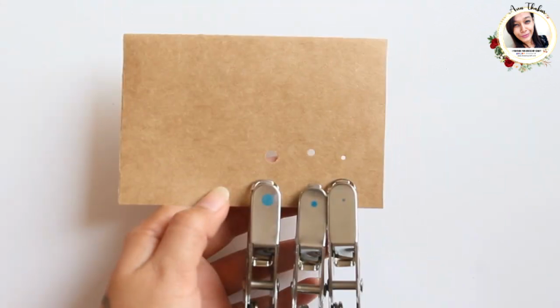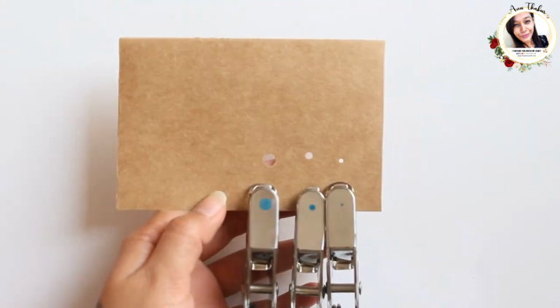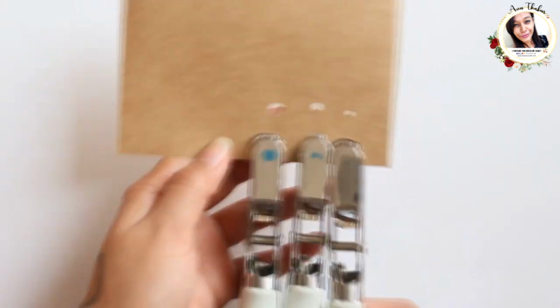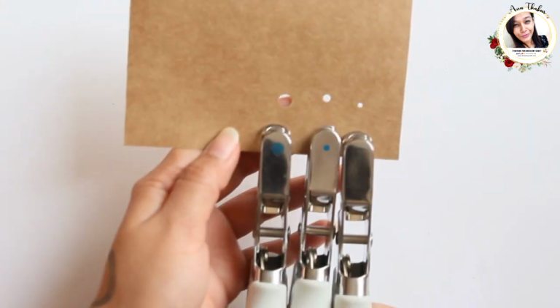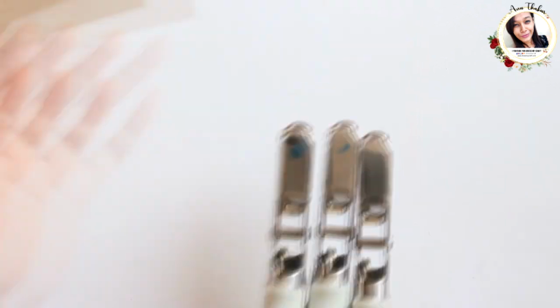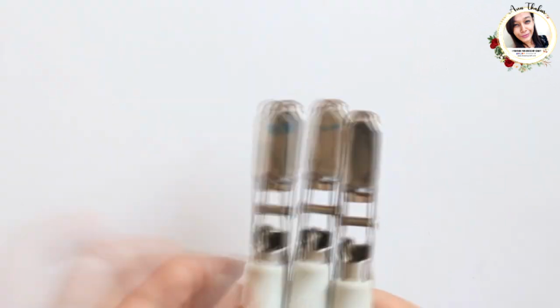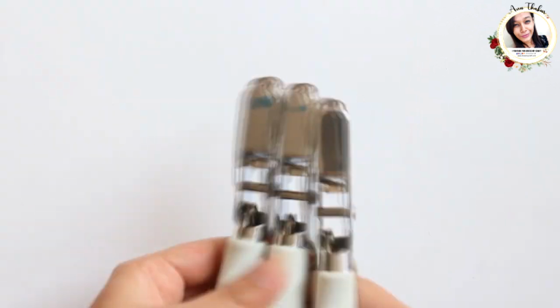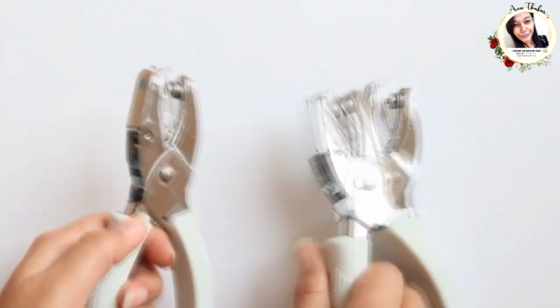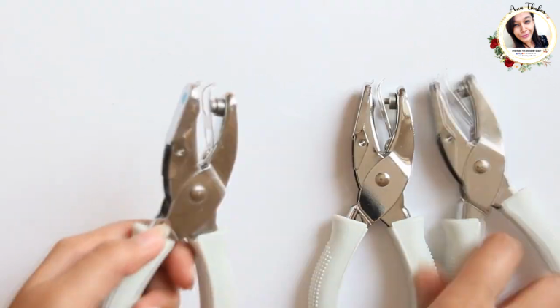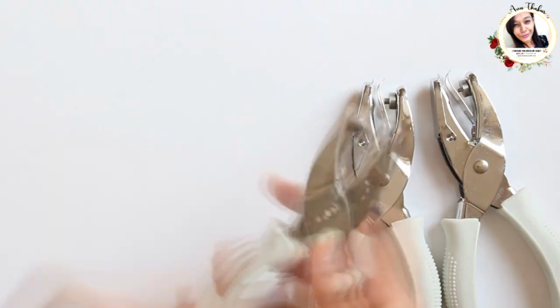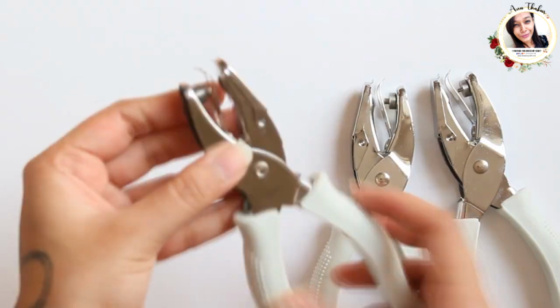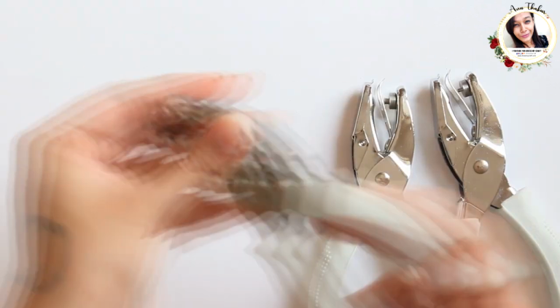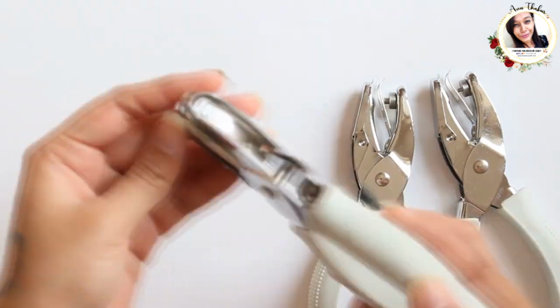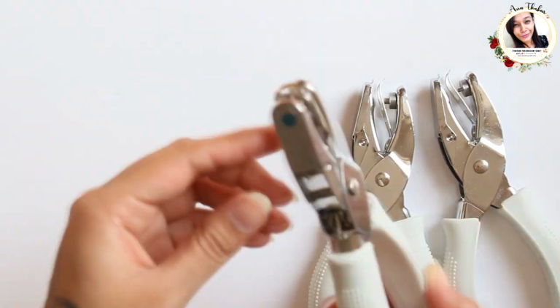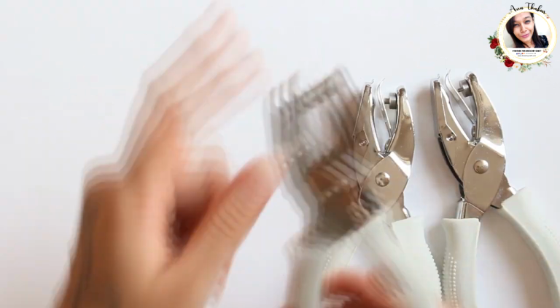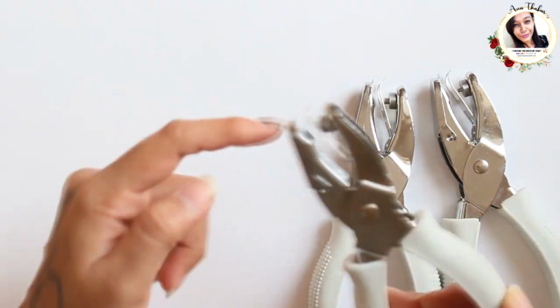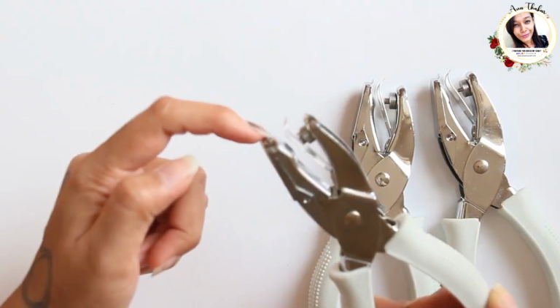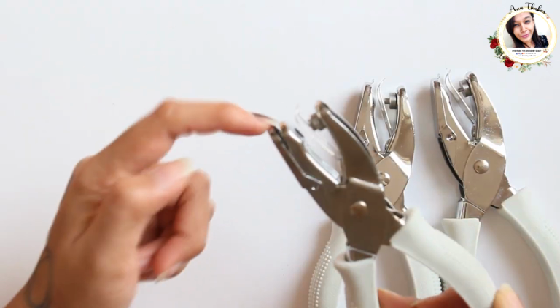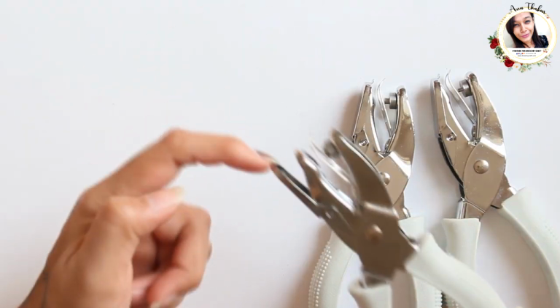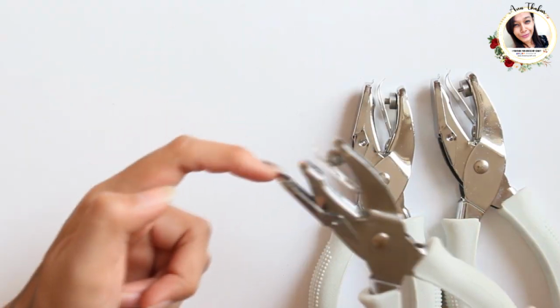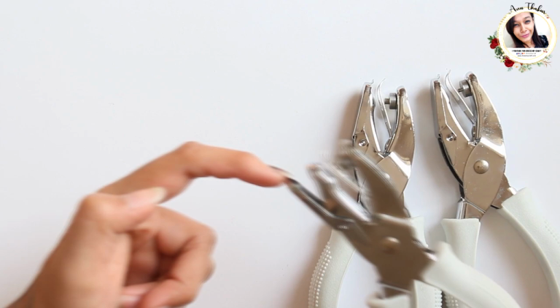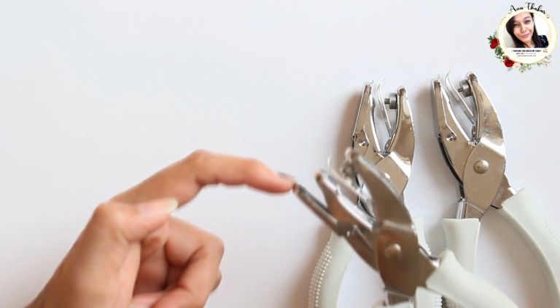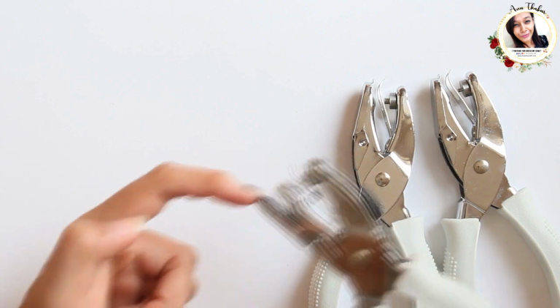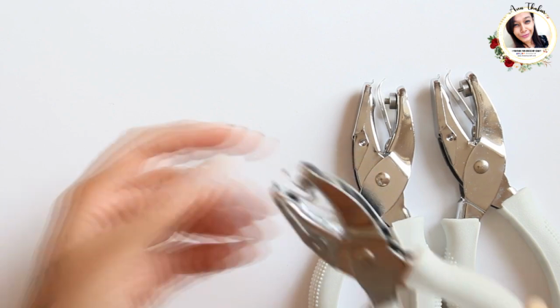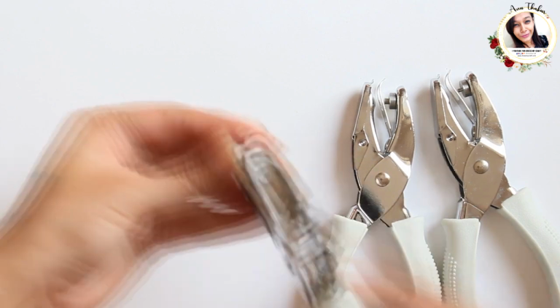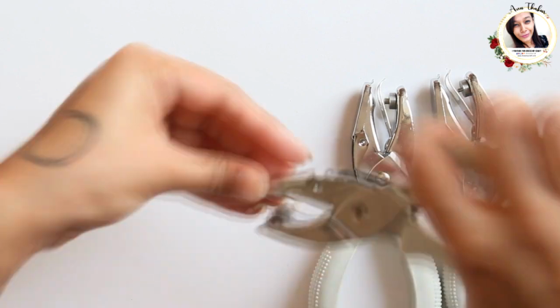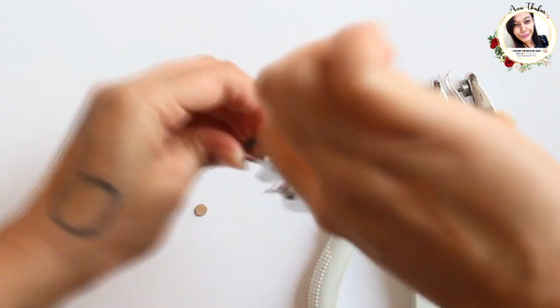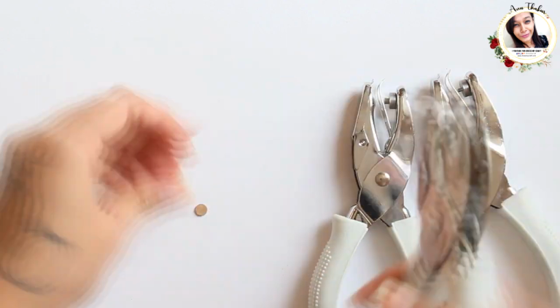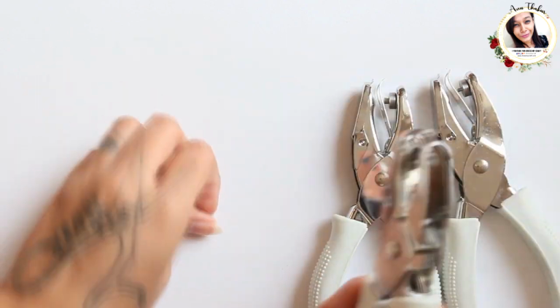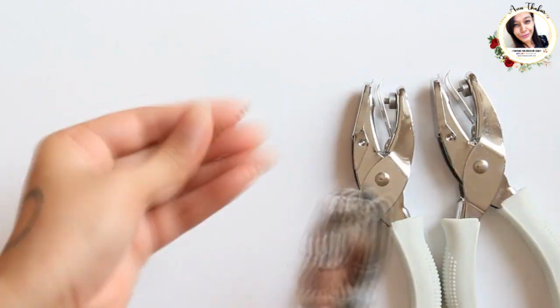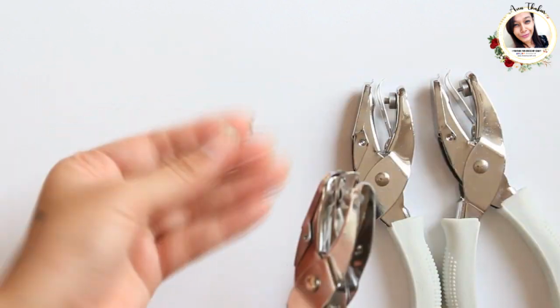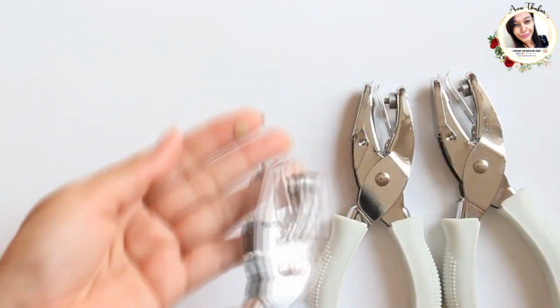Now you must be wondering where did the punch-out circles go — so they are here!